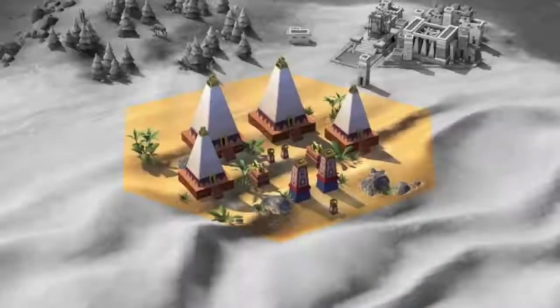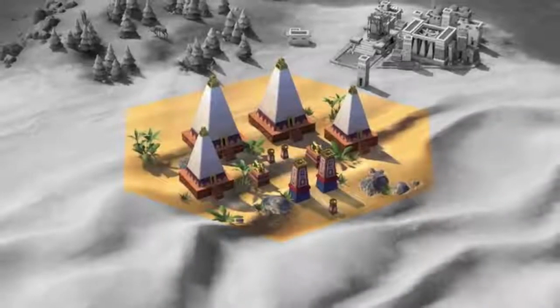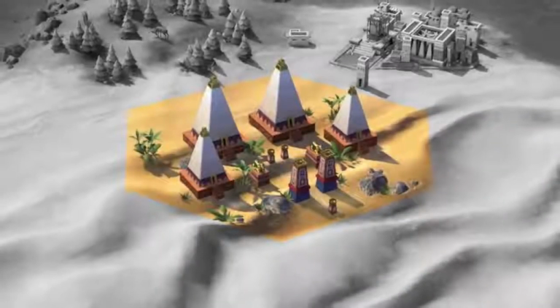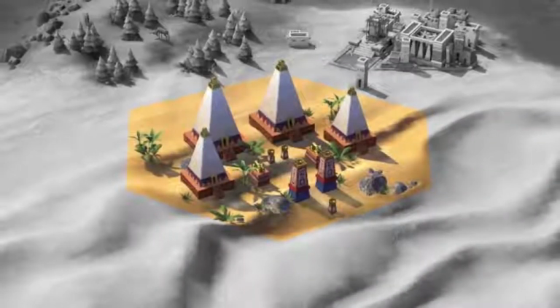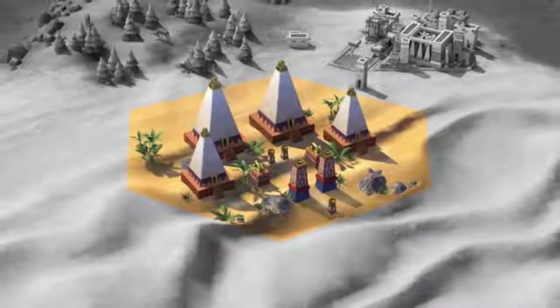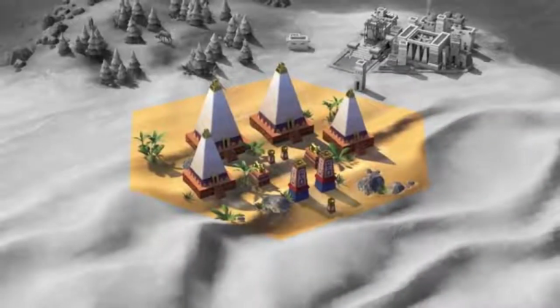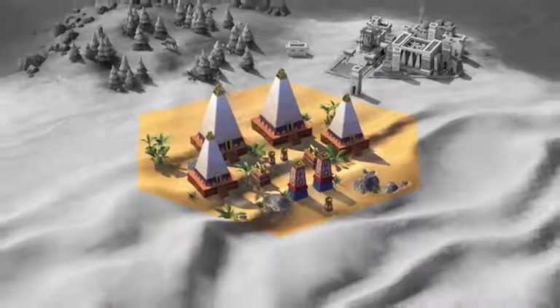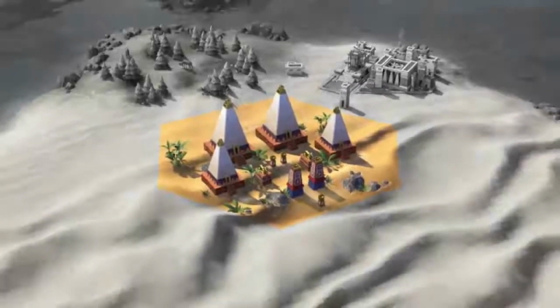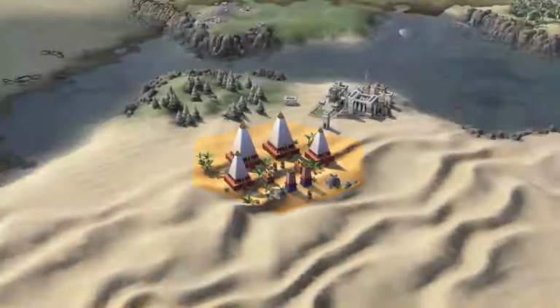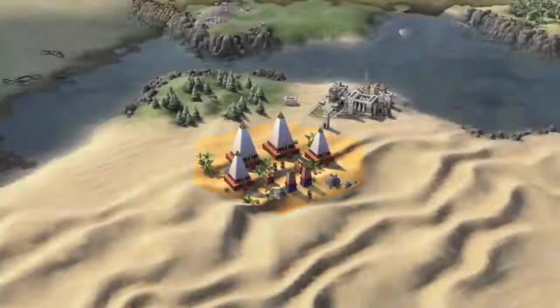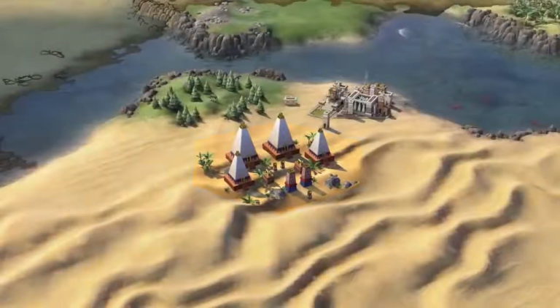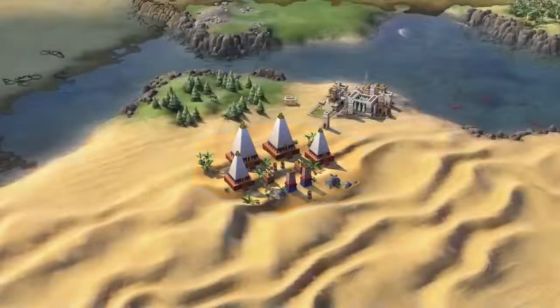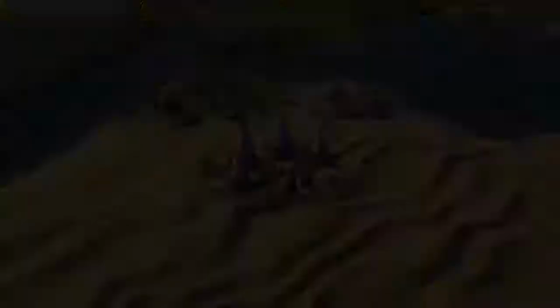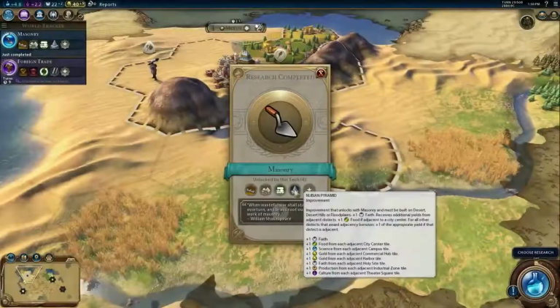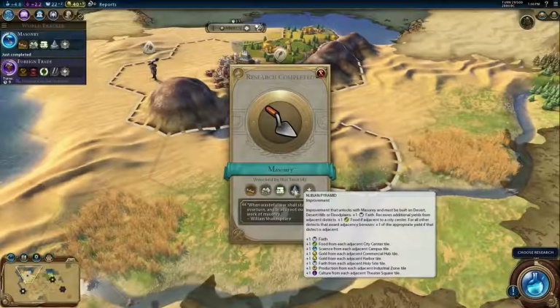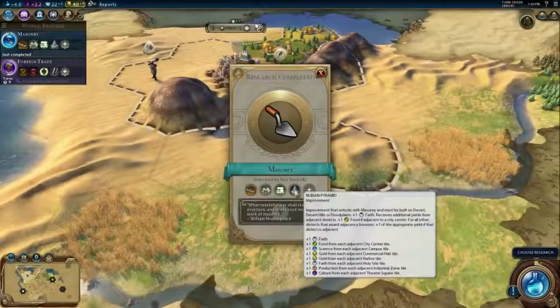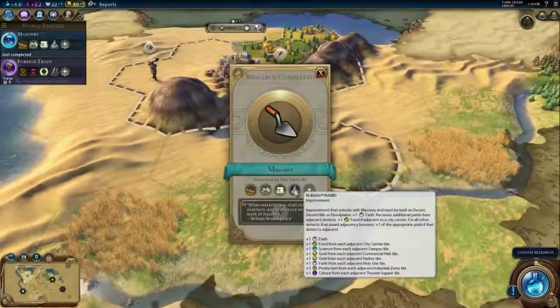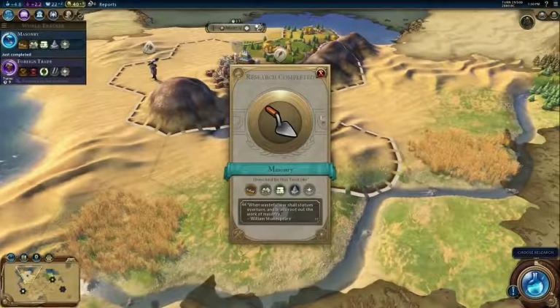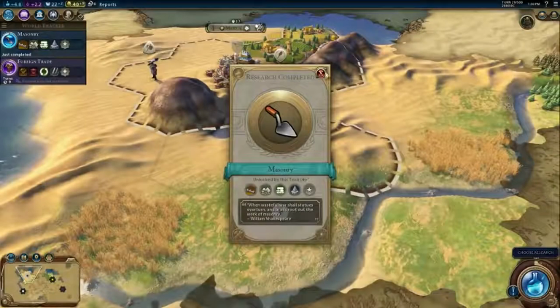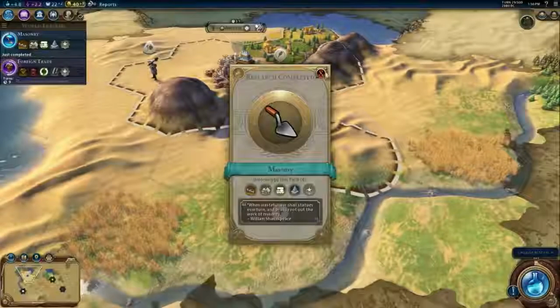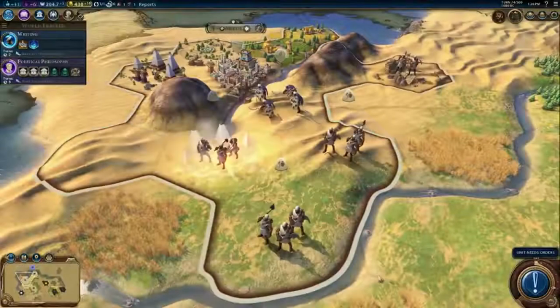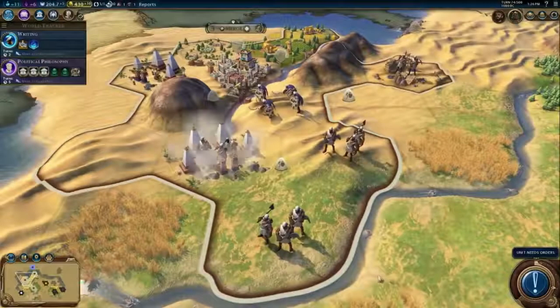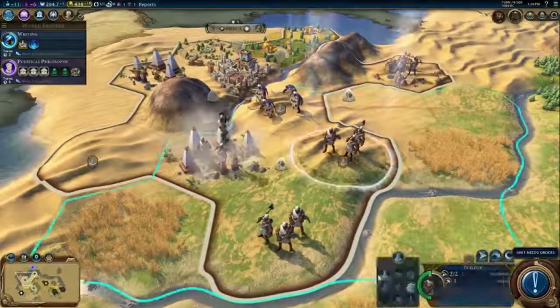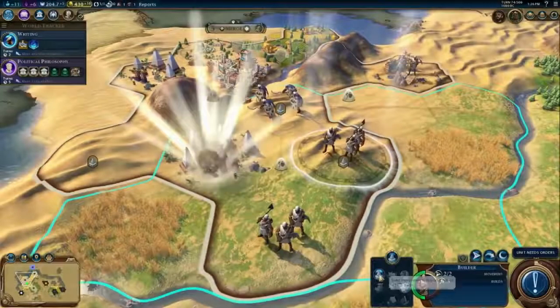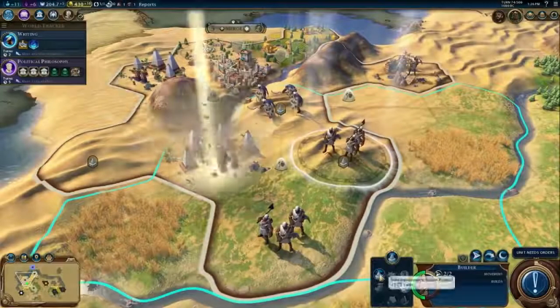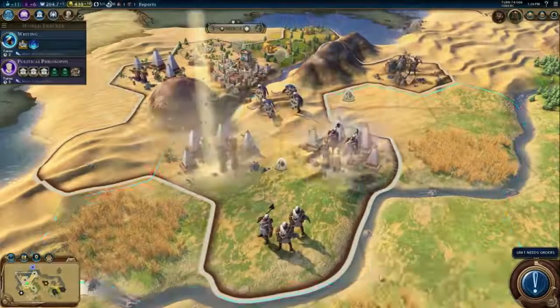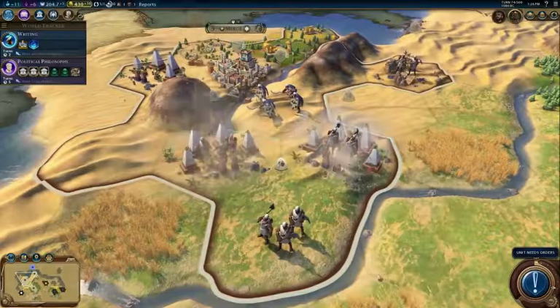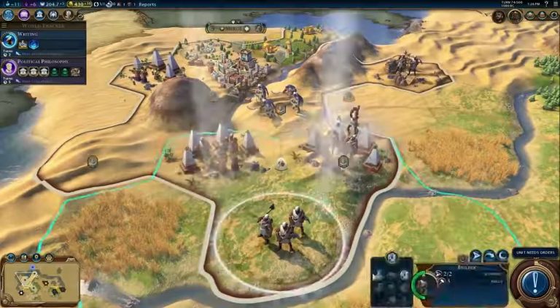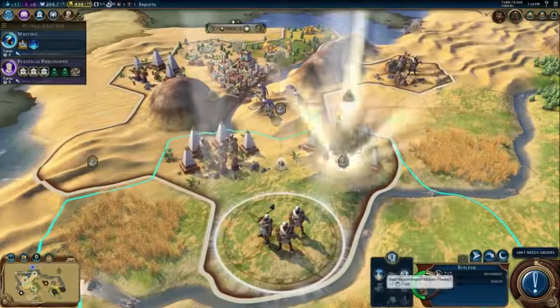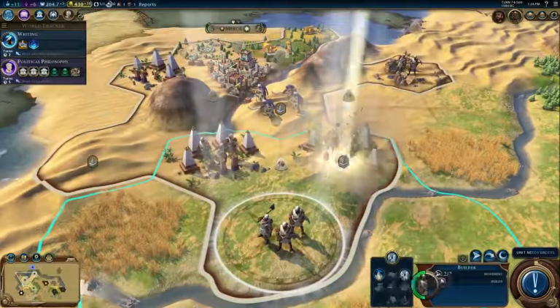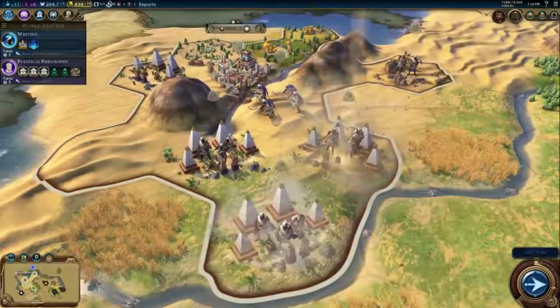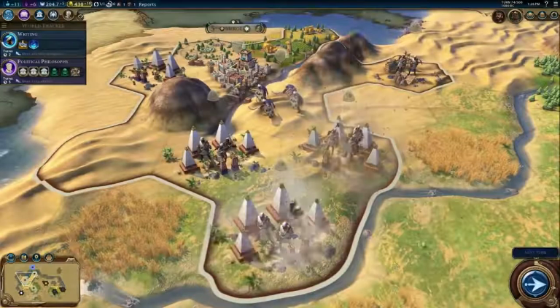Nubian Pyramids are their unique tile improvement. These require masonry and must be built on desert, desert hills, or floodplains.